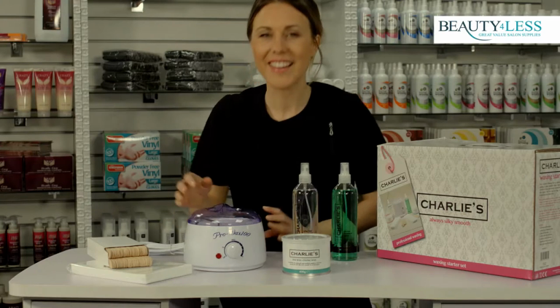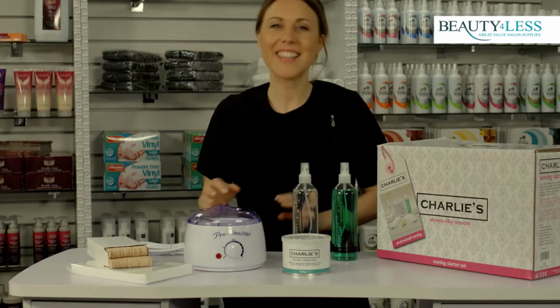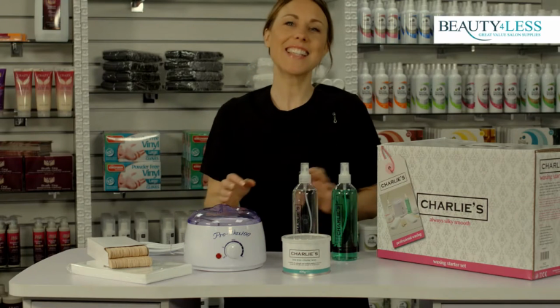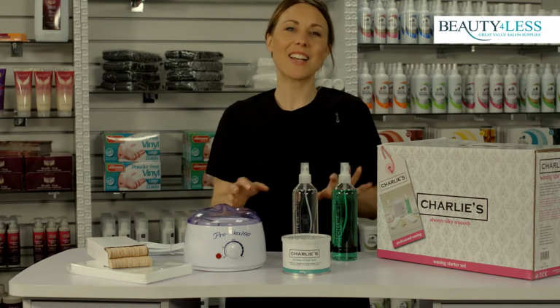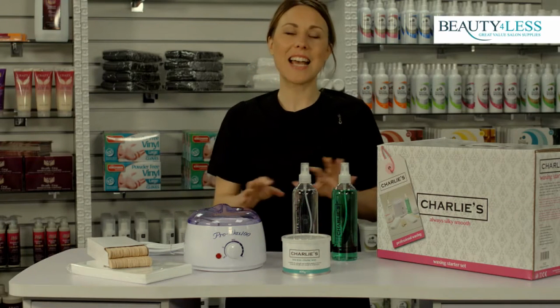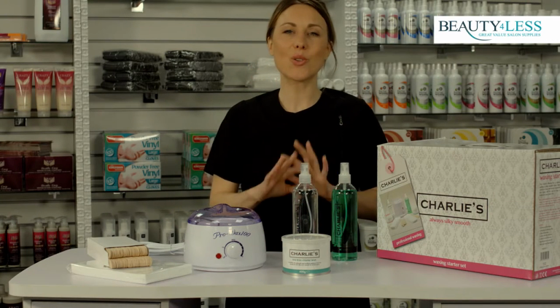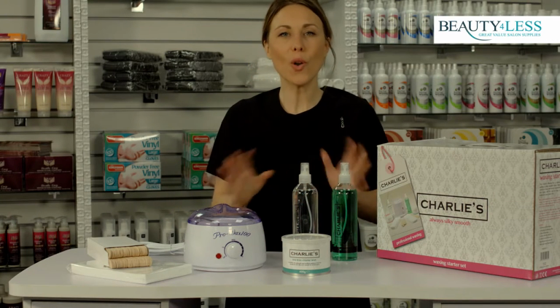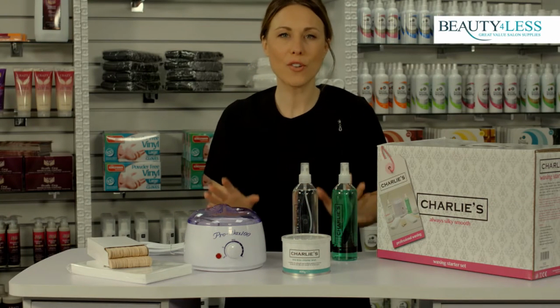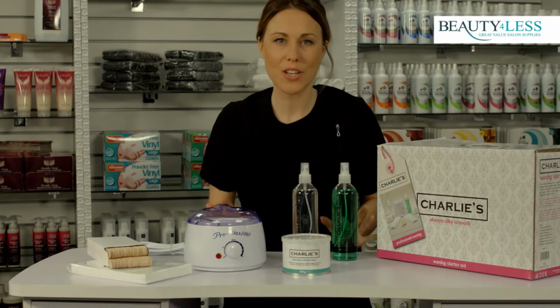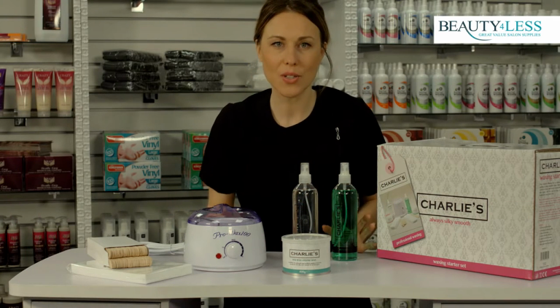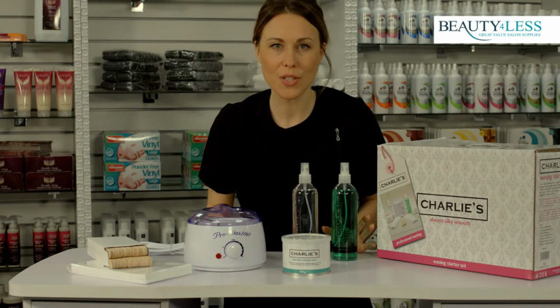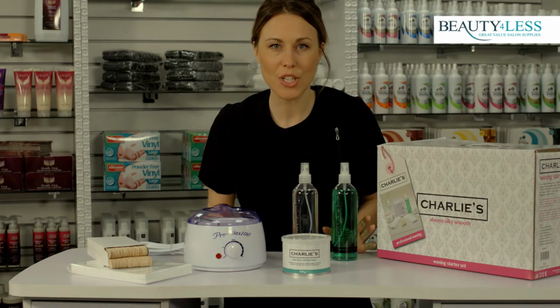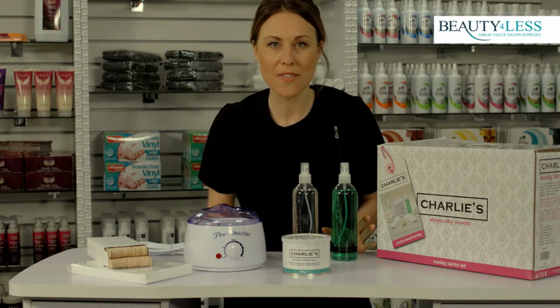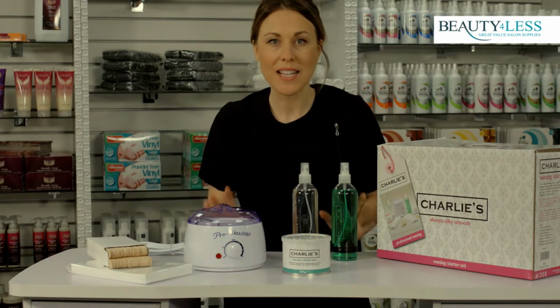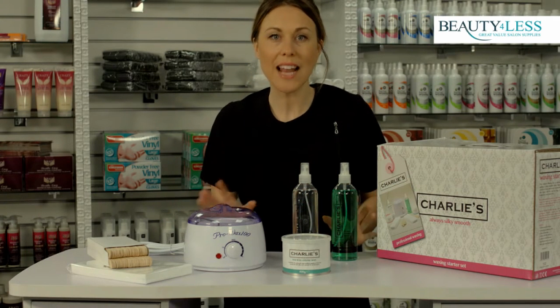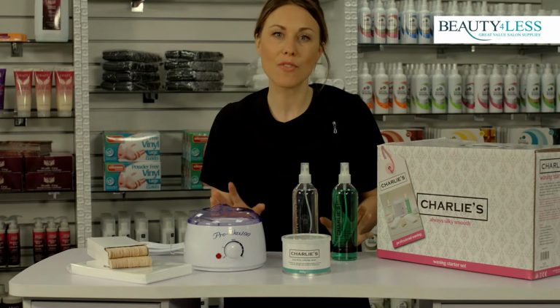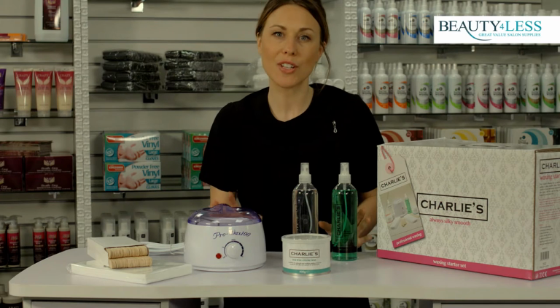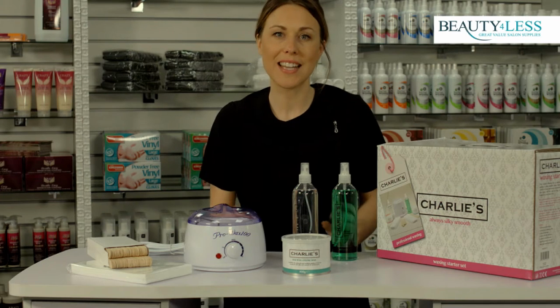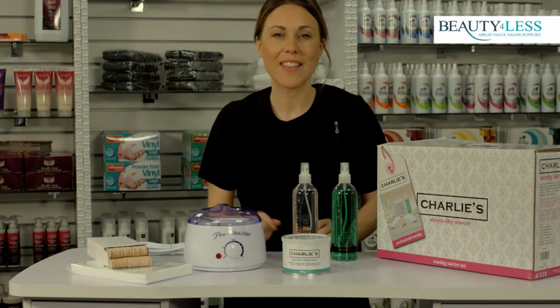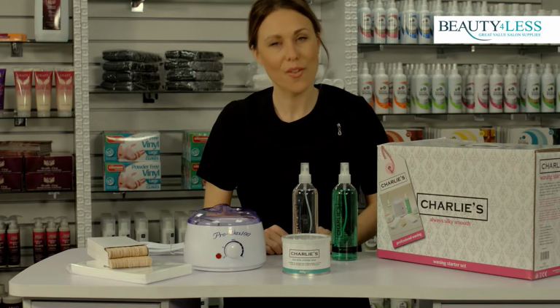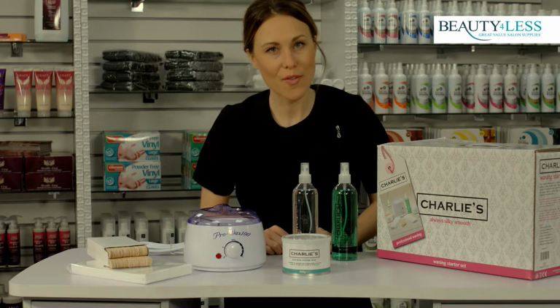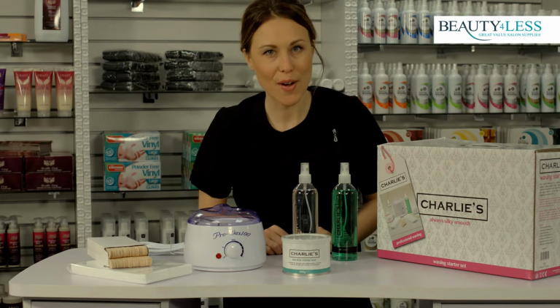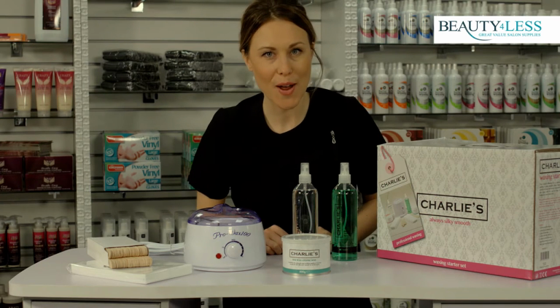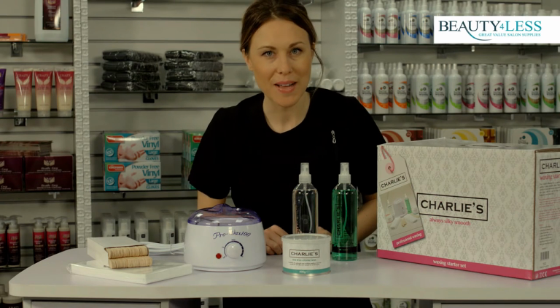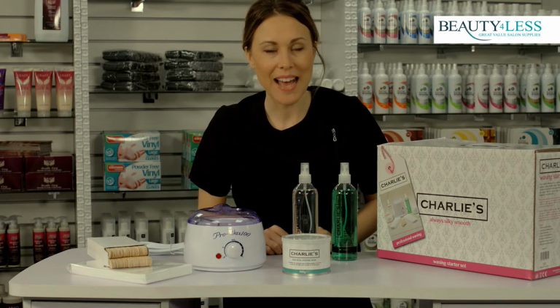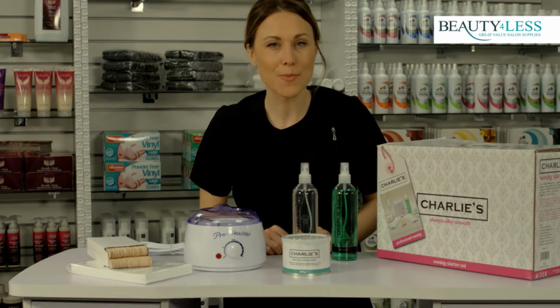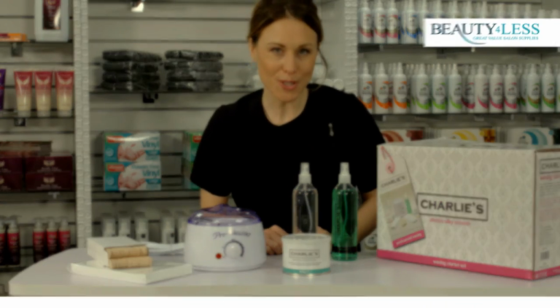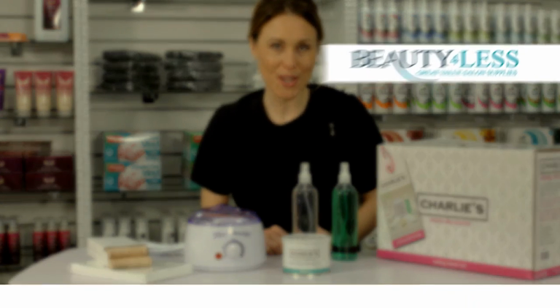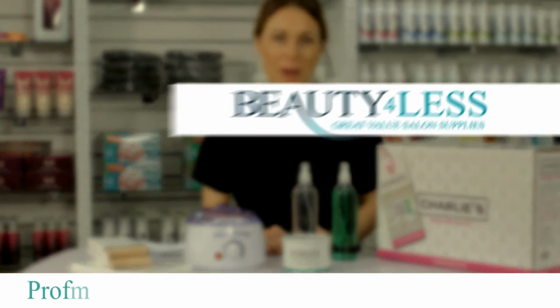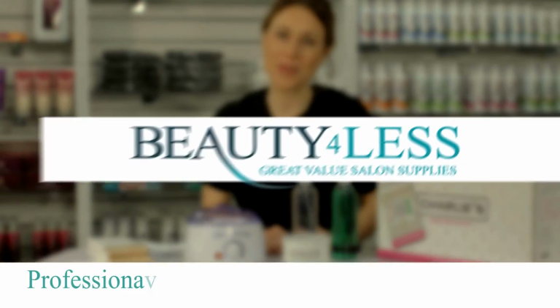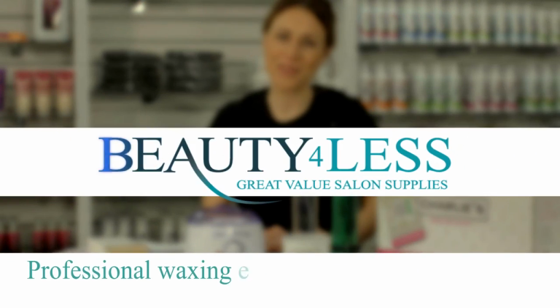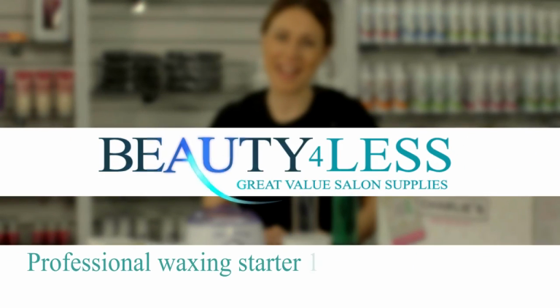This set contains all of your essentials to achieve salon results in the comfort of your own home, and it's brought to you by Beauty for Less.